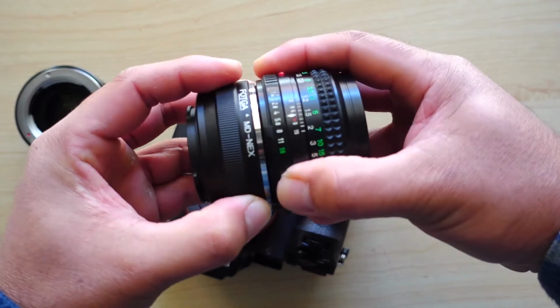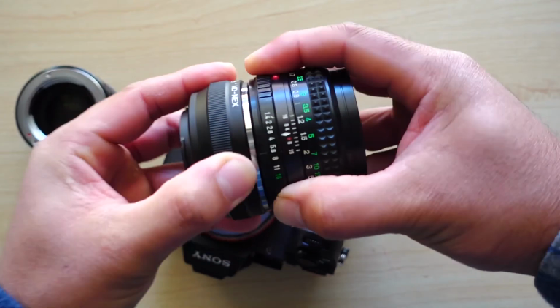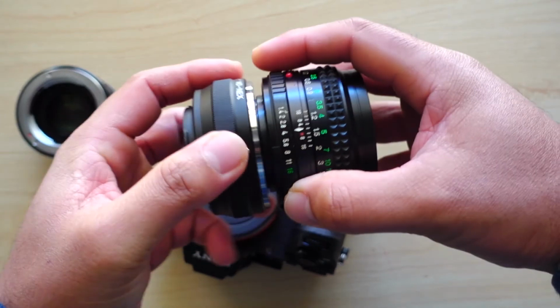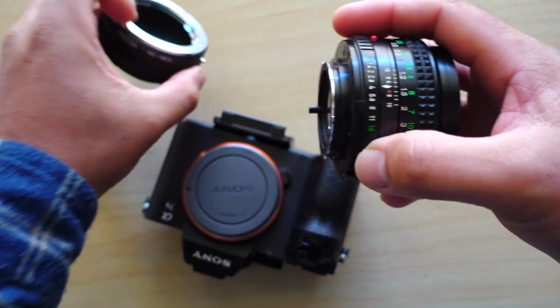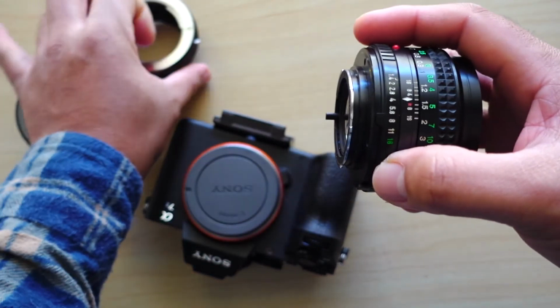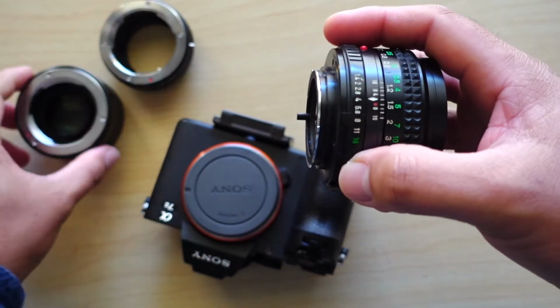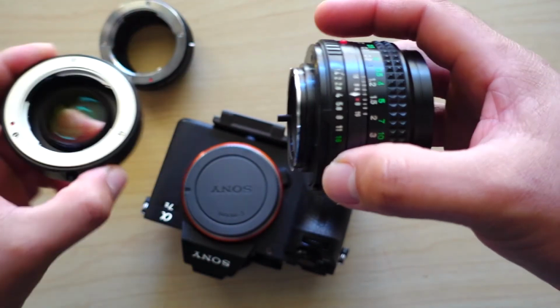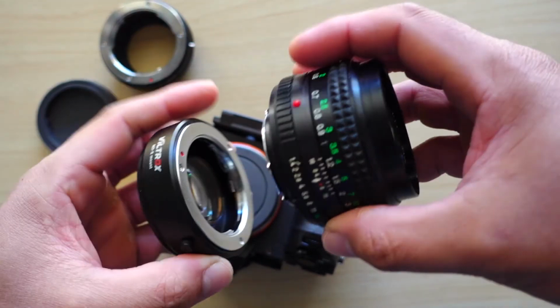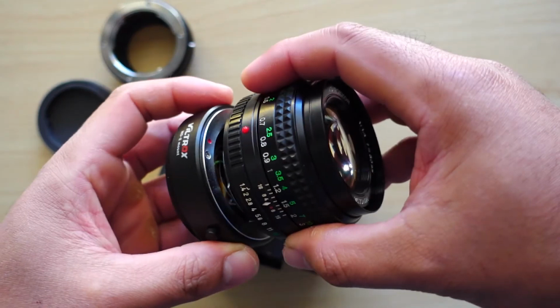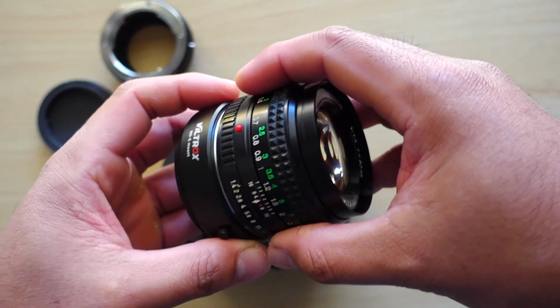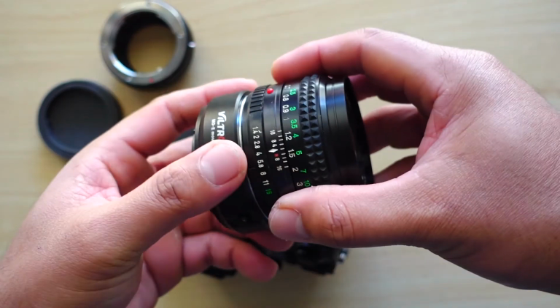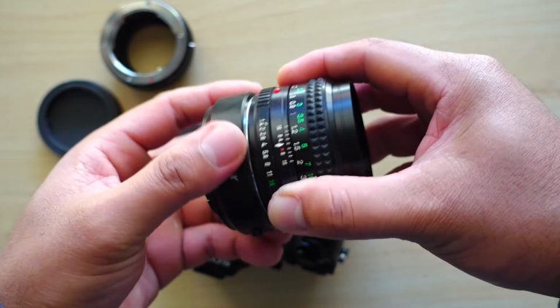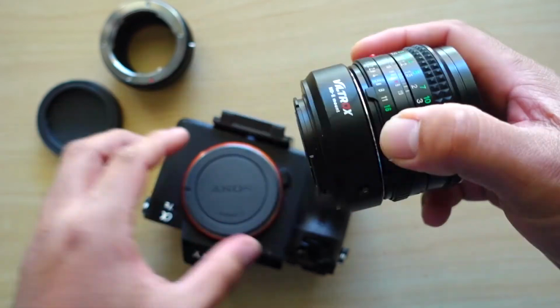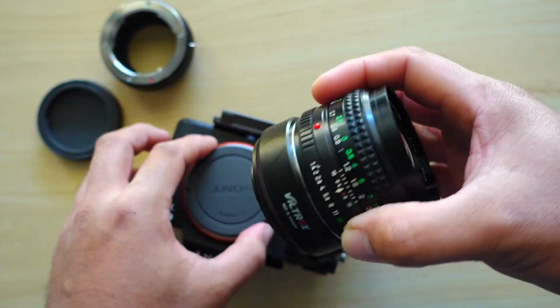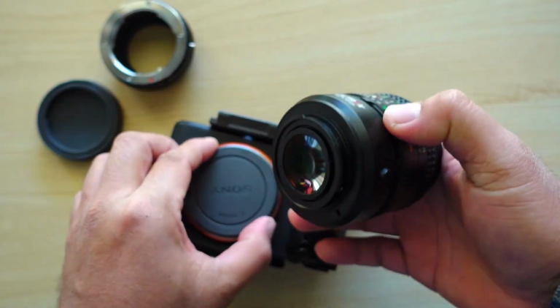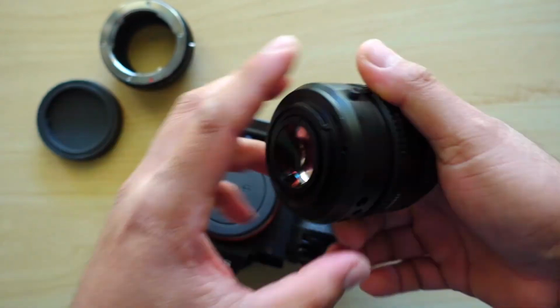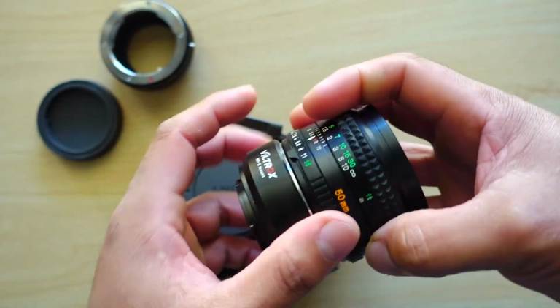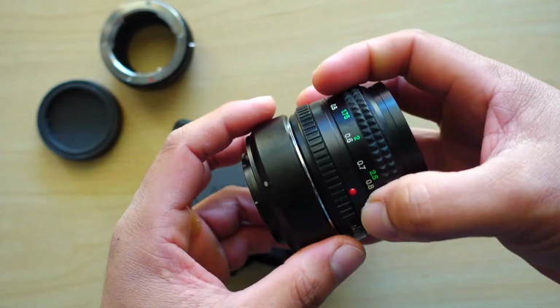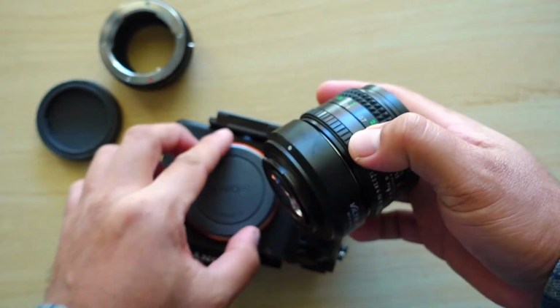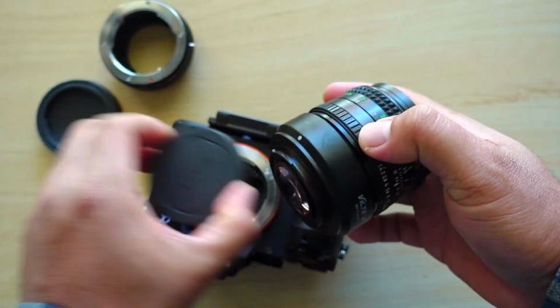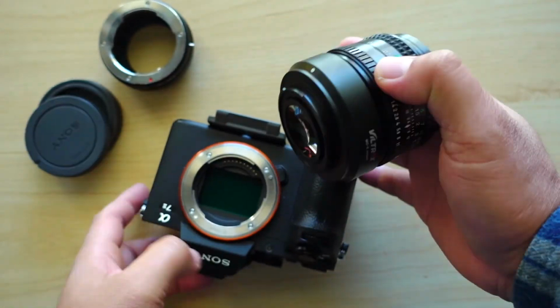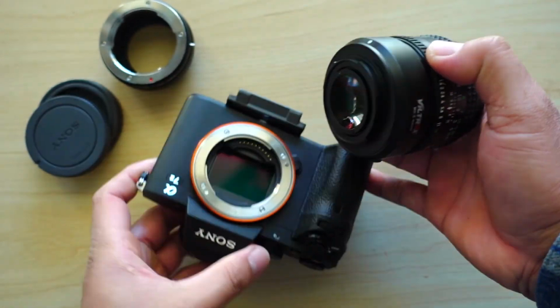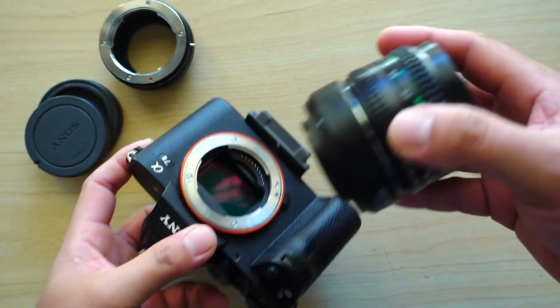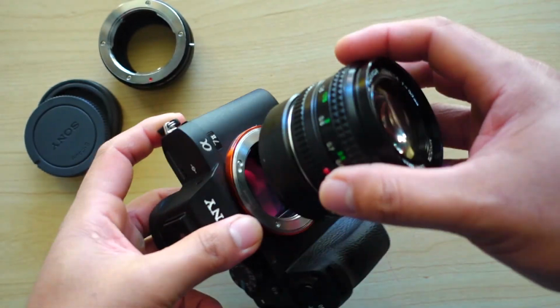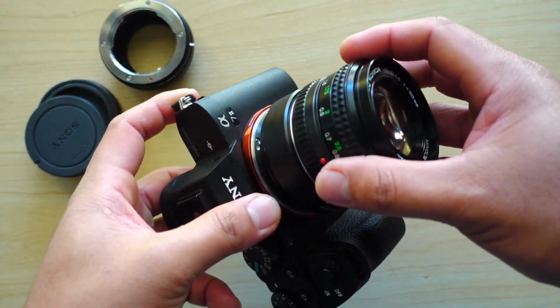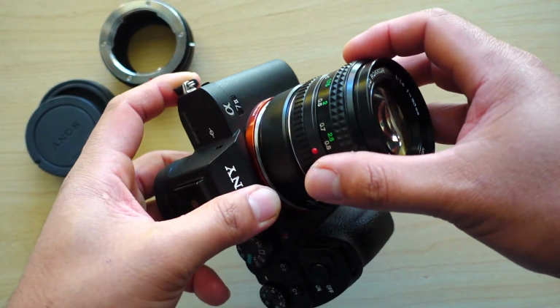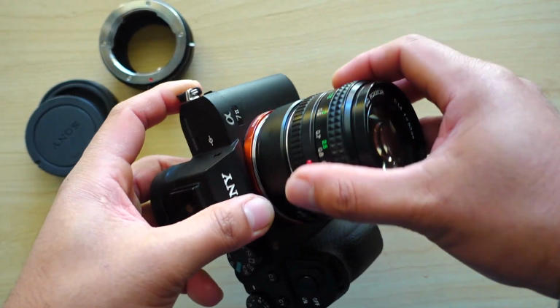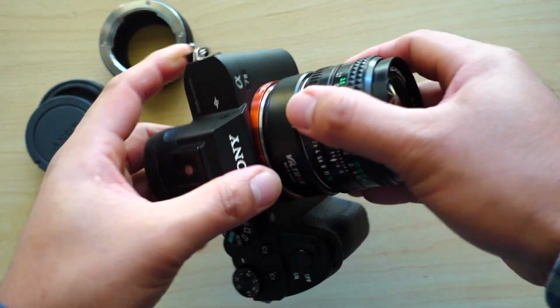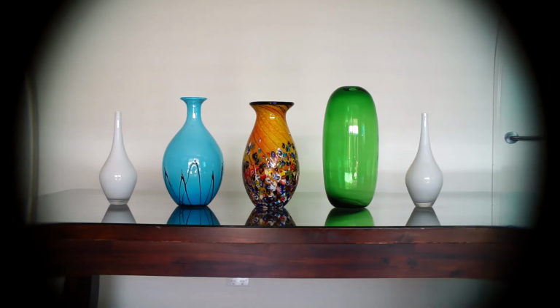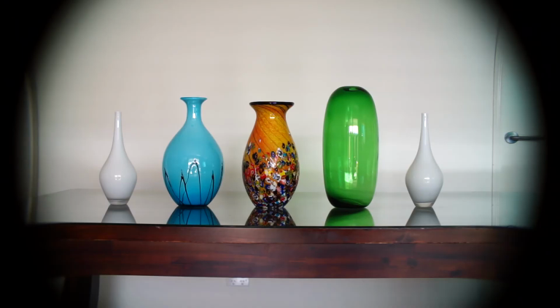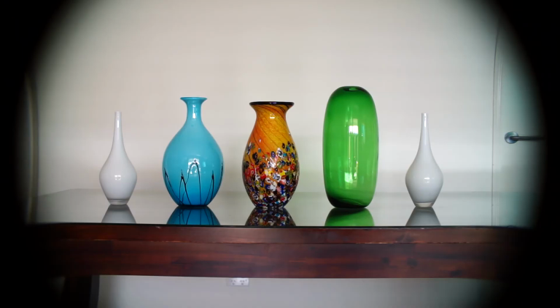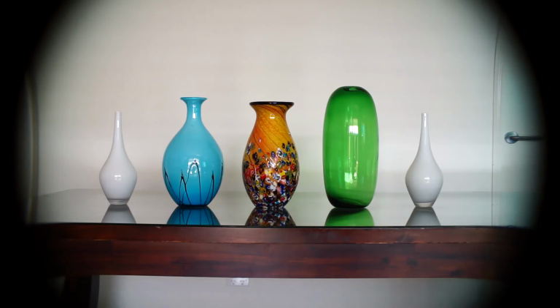And just in case you're wondering what happens when you use the focal reducer on a full frame camera — it looks like this.